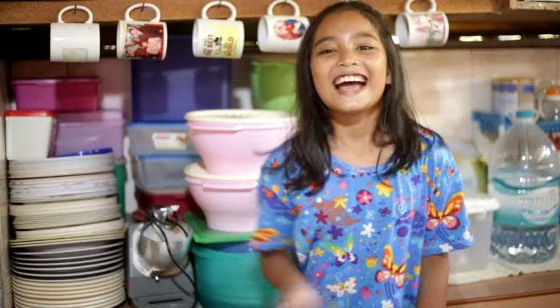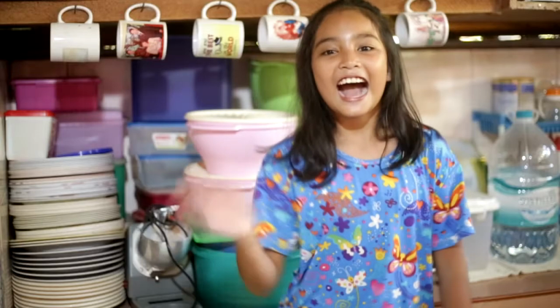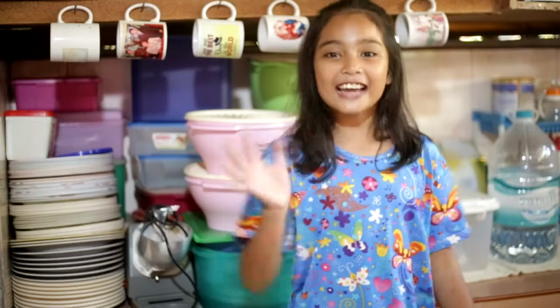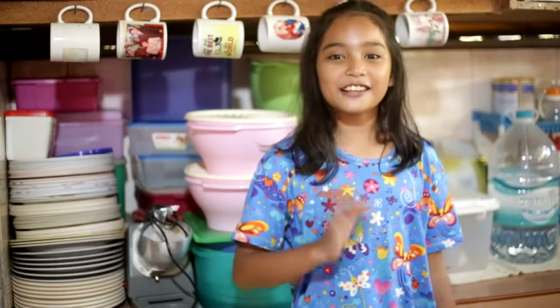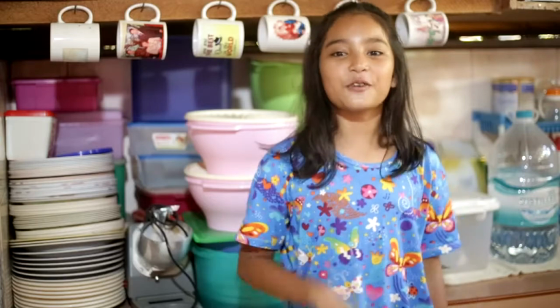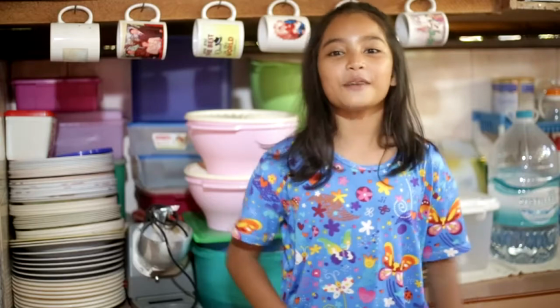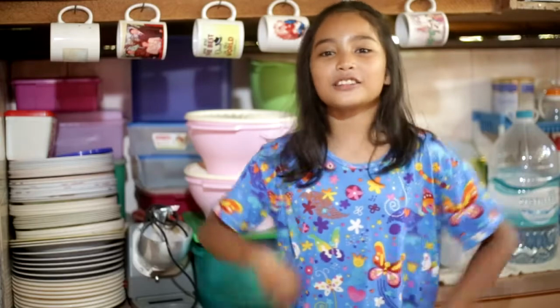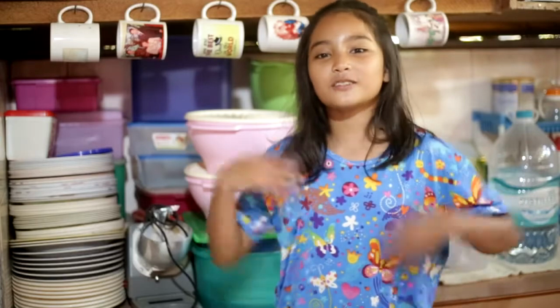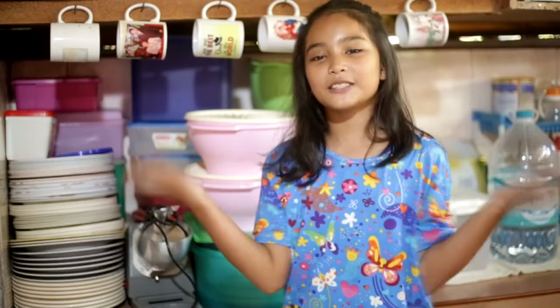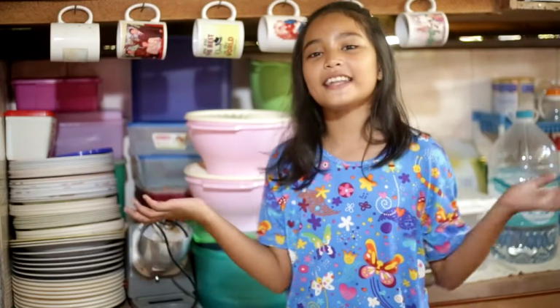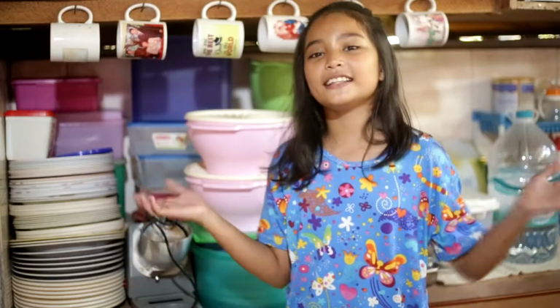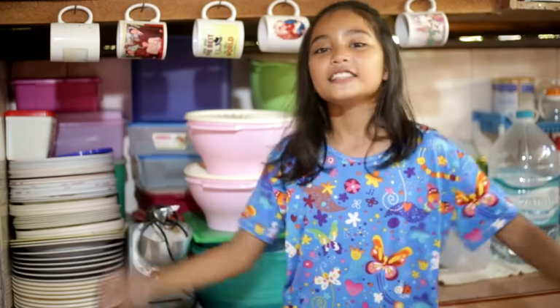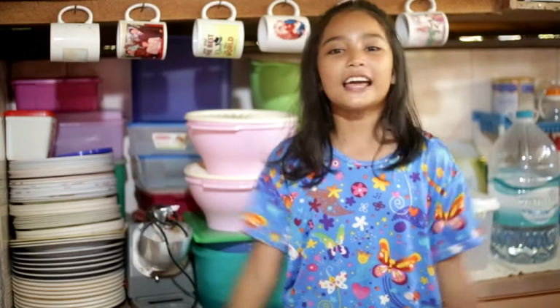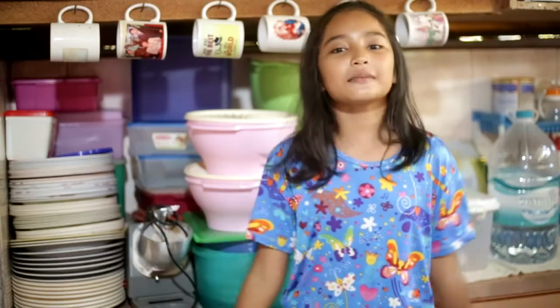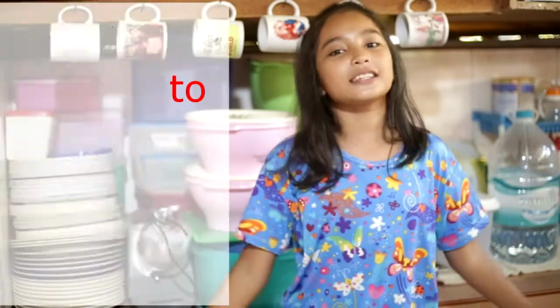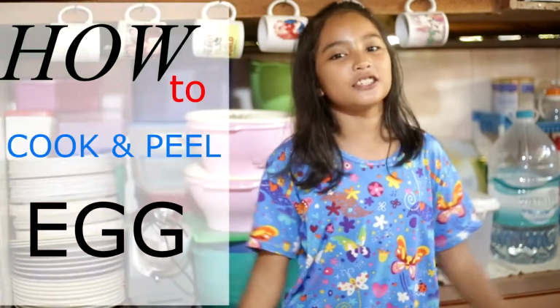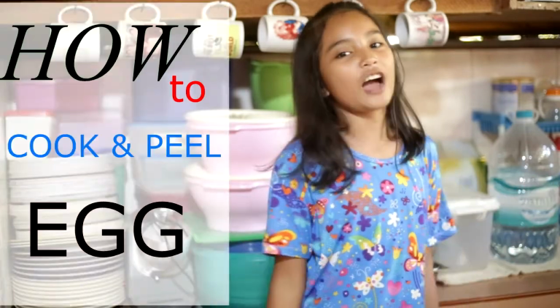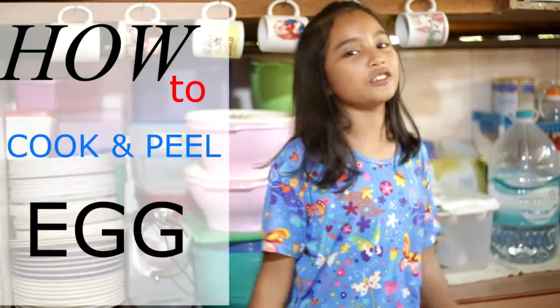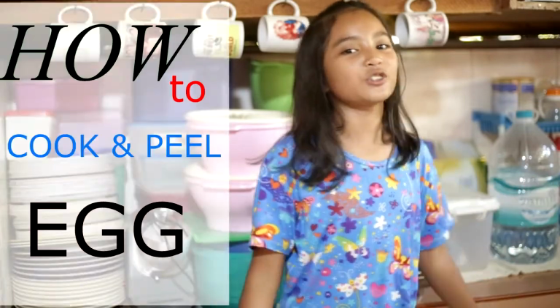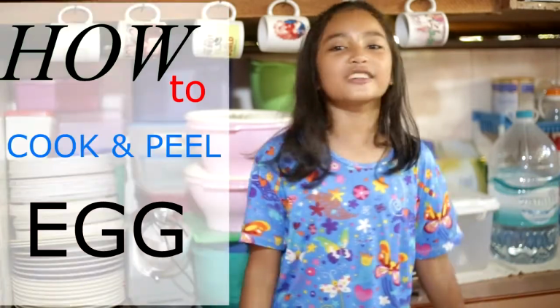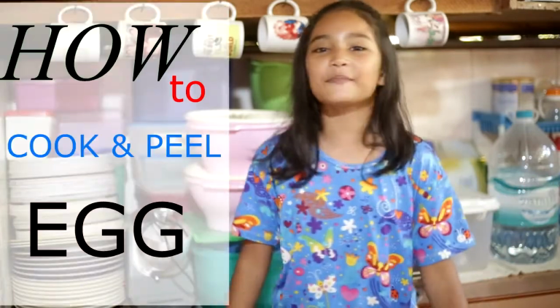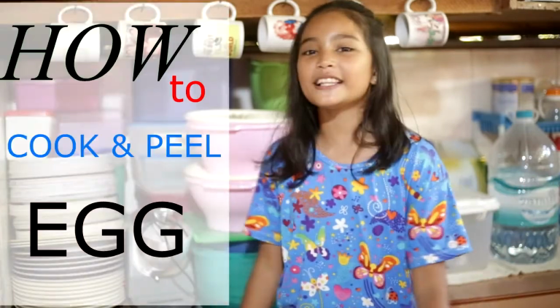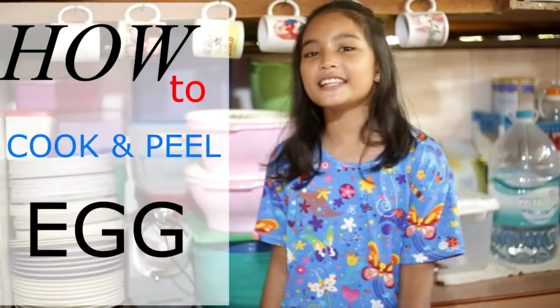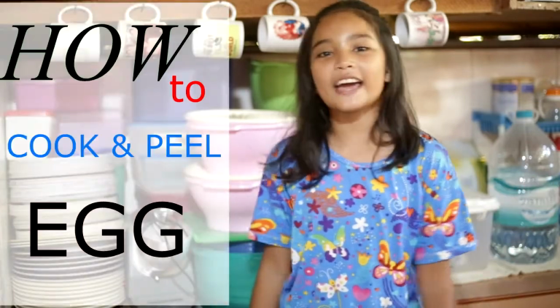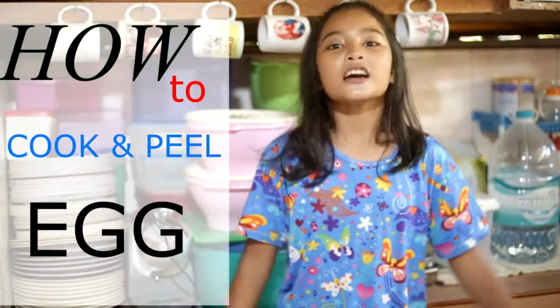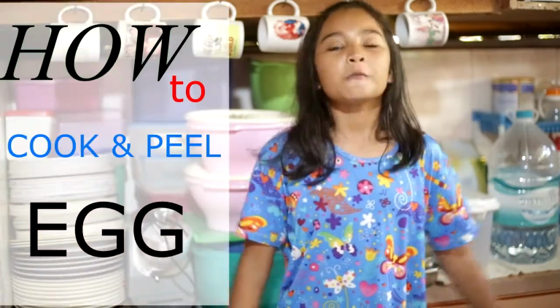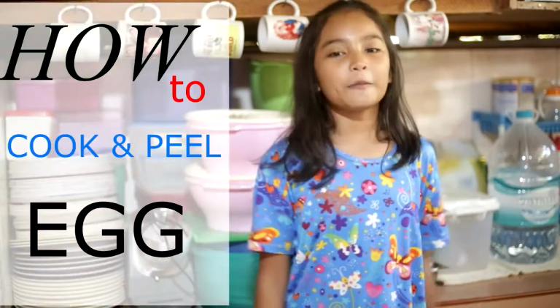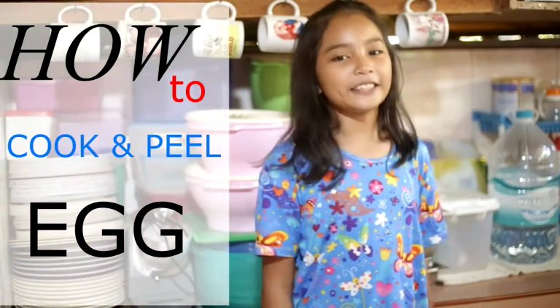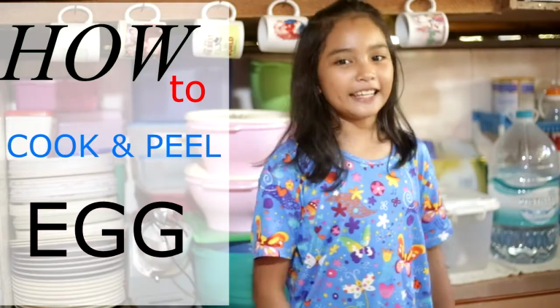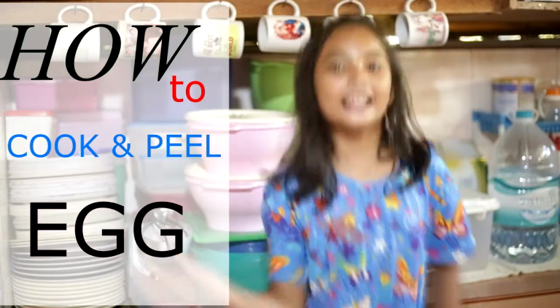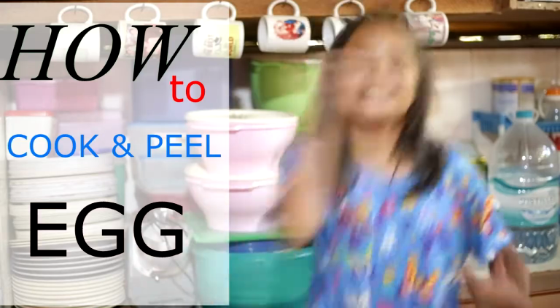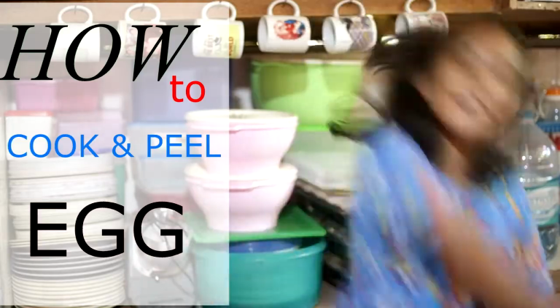Hi guys! Welcome back to our channel. Today I'm going to teach you how to cook and peel an egg properly. Let's go!